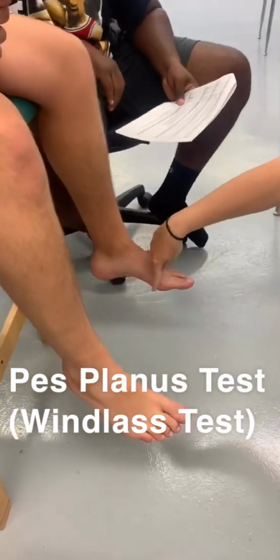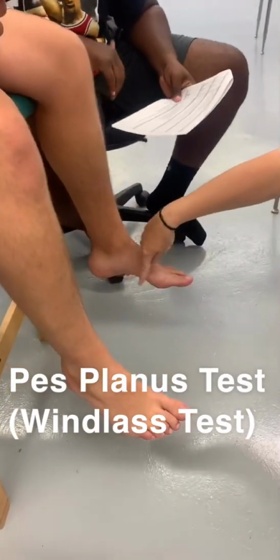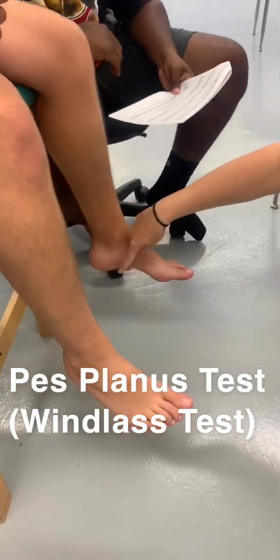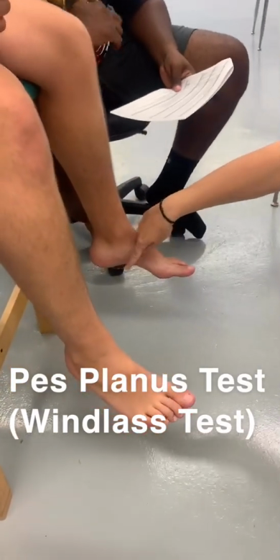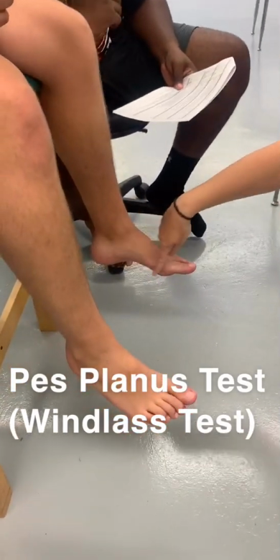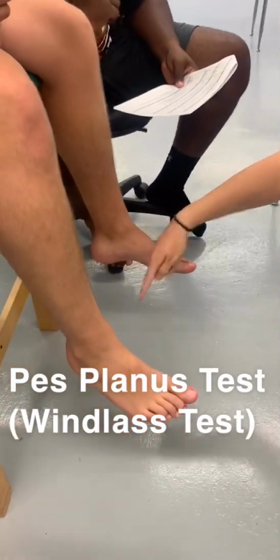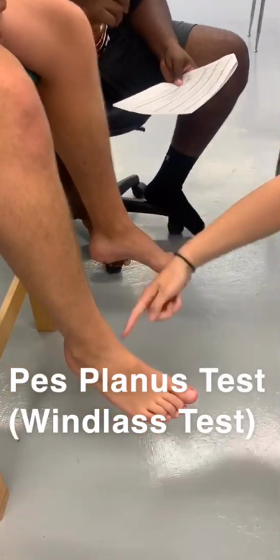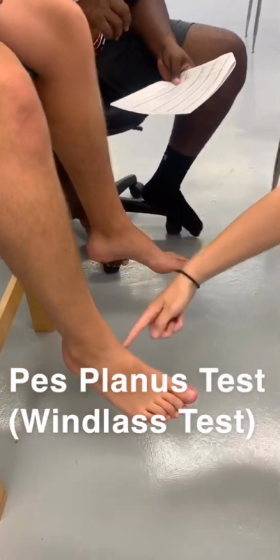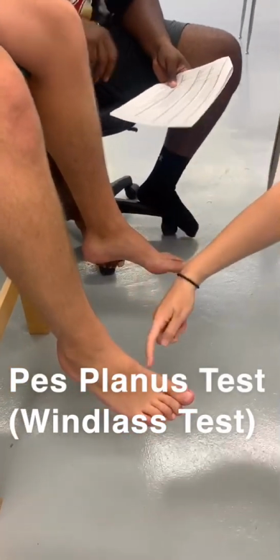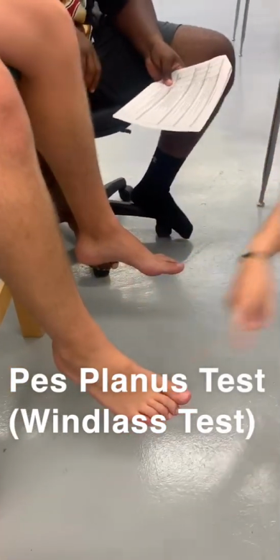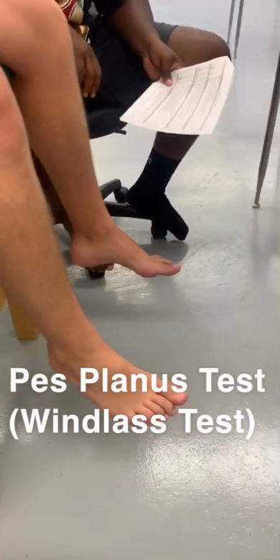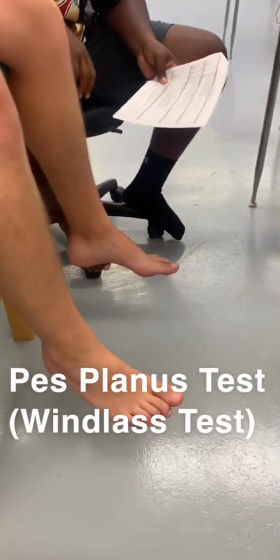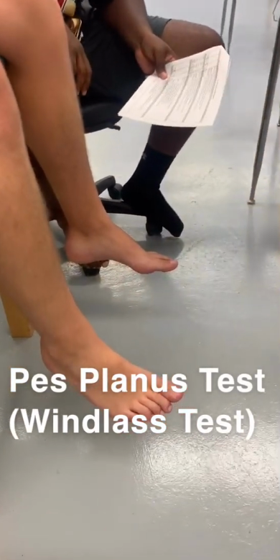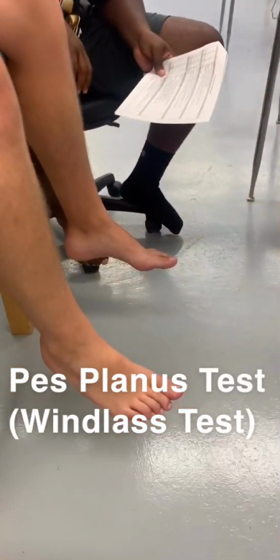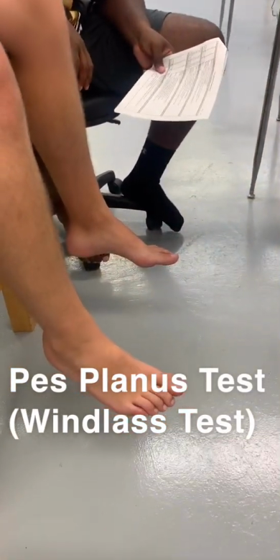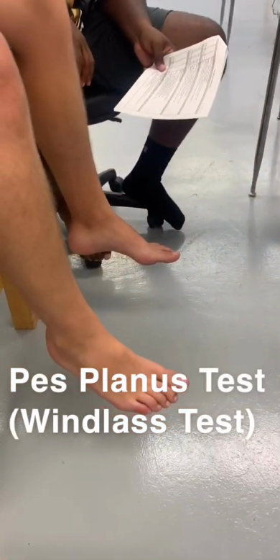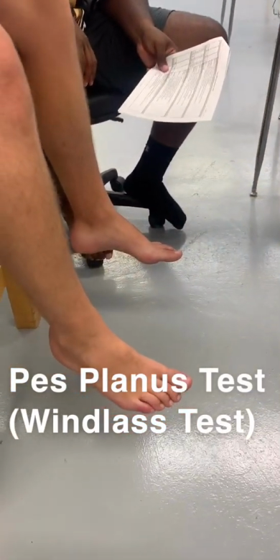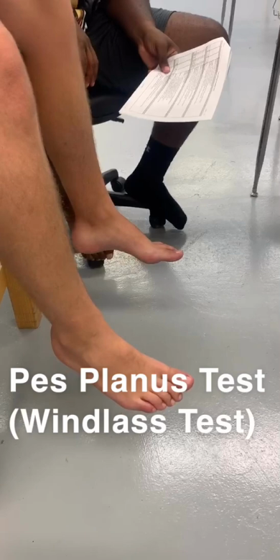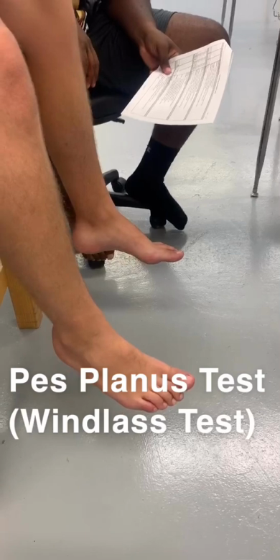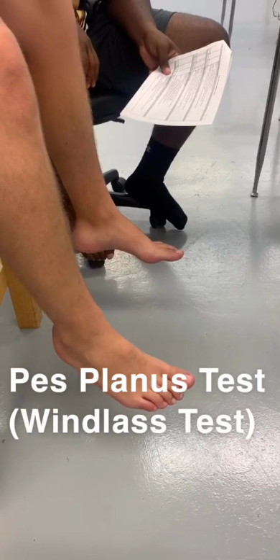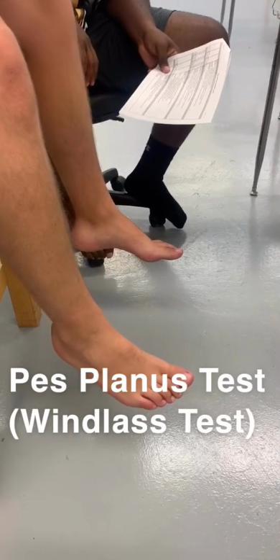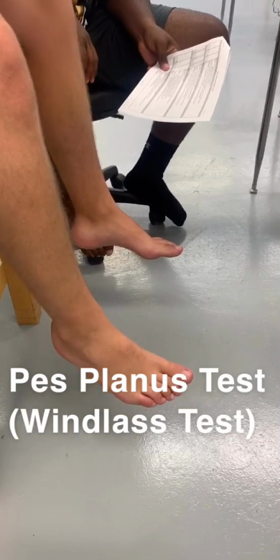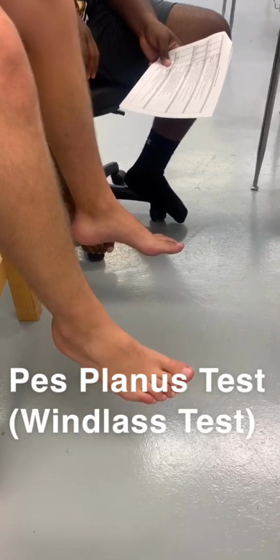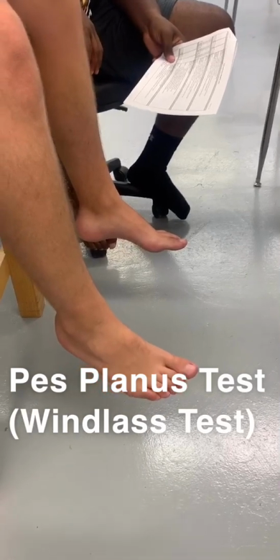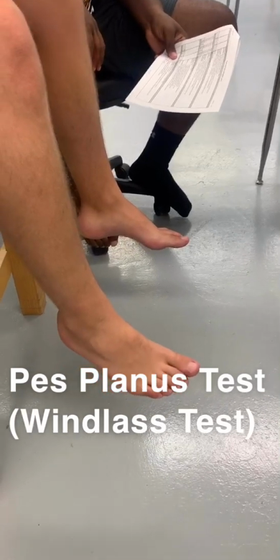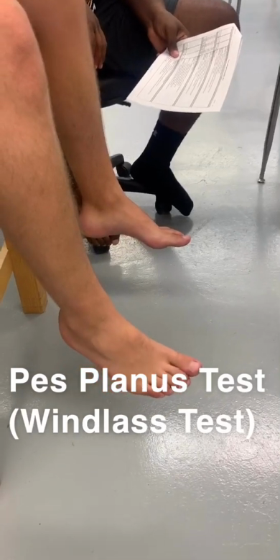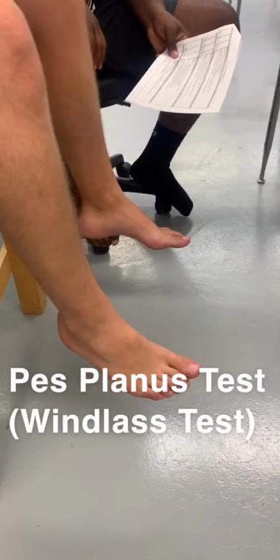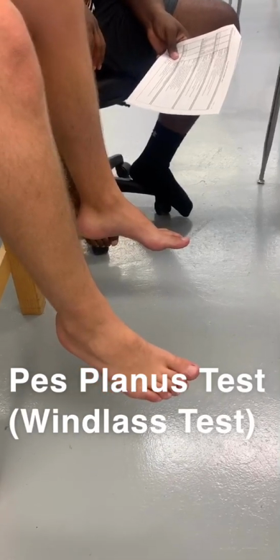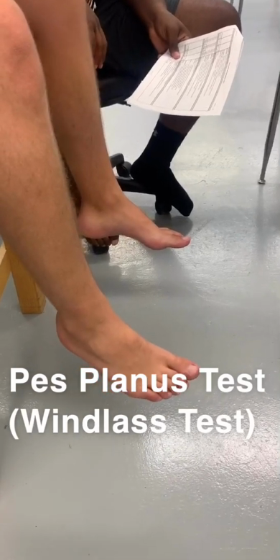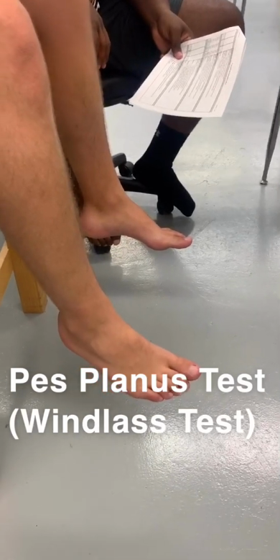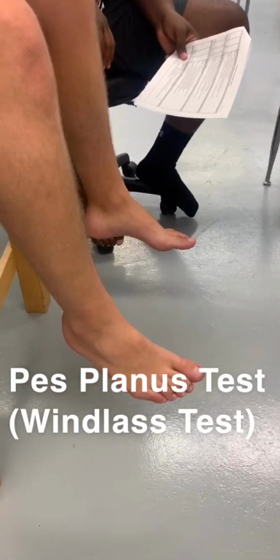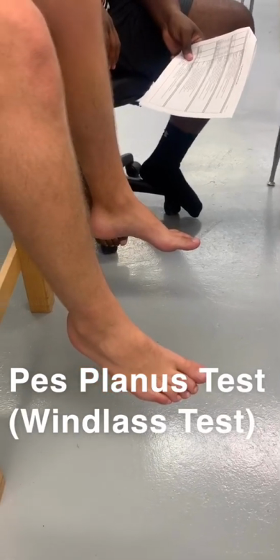So right now, does he have a good arch going? Yeah. Alright. So that's step one. Step two is?